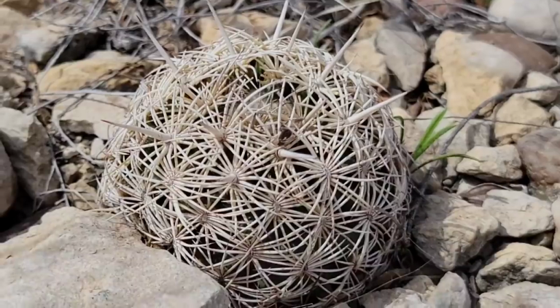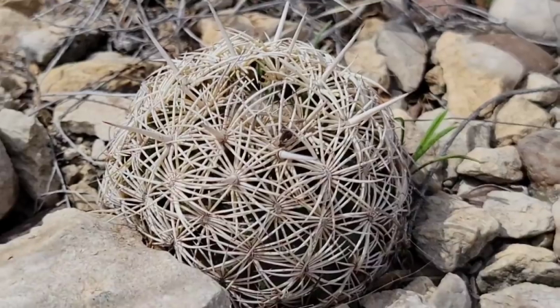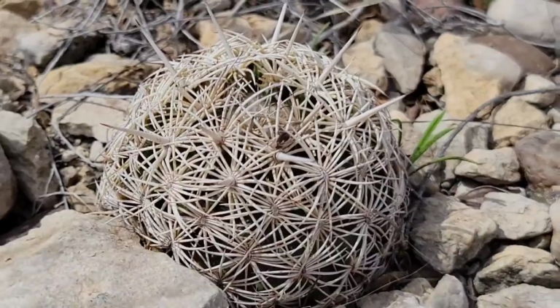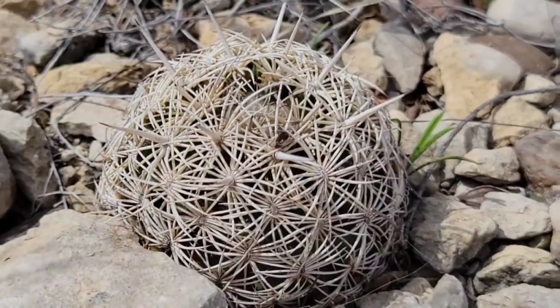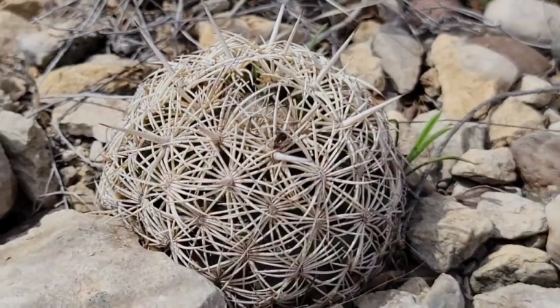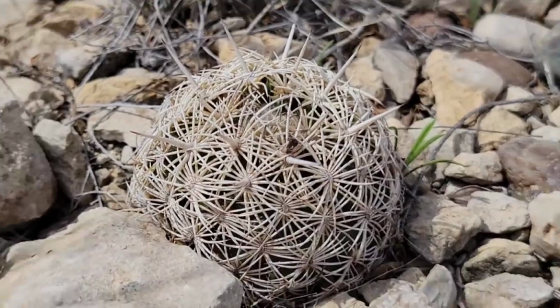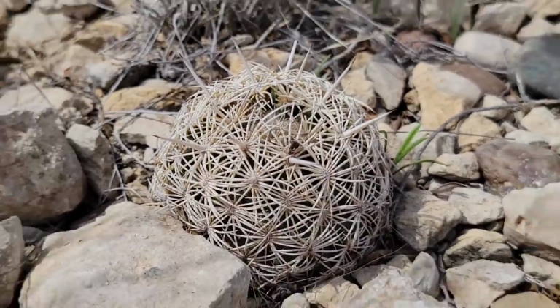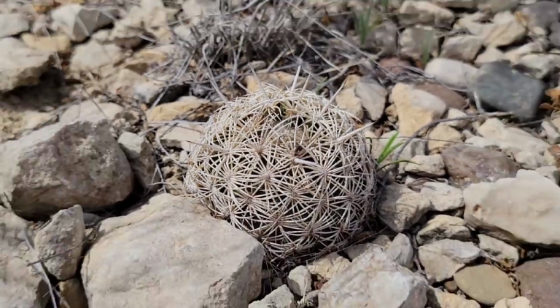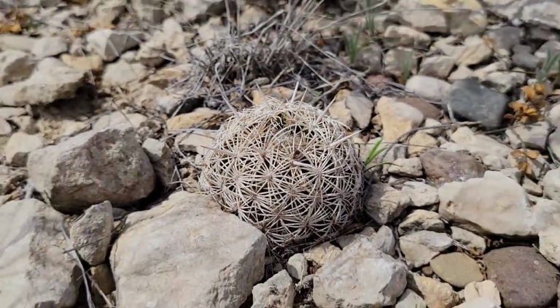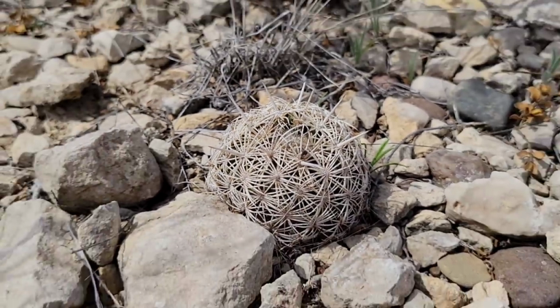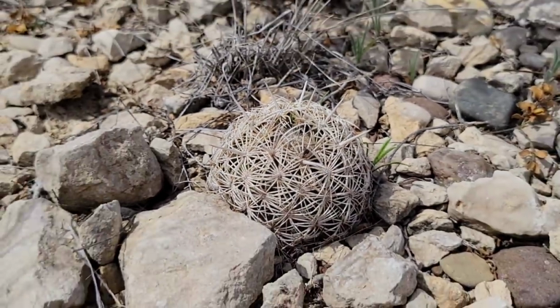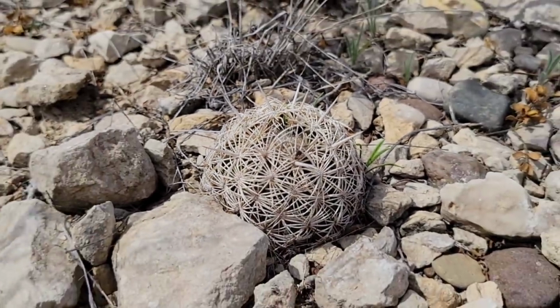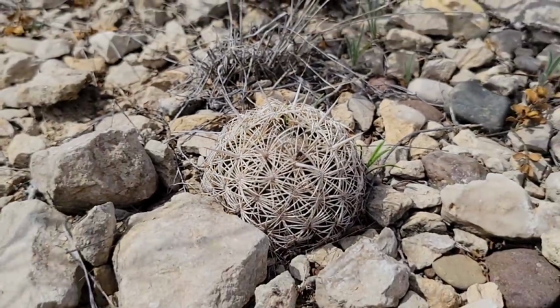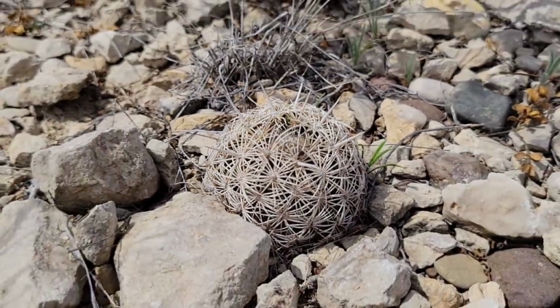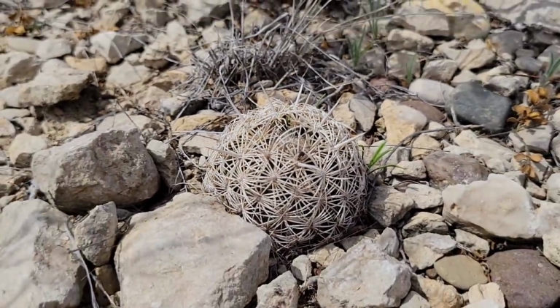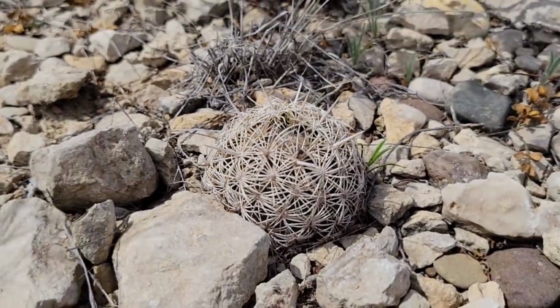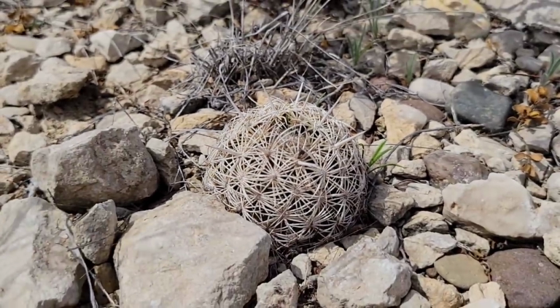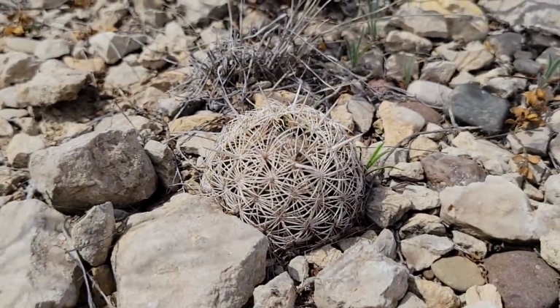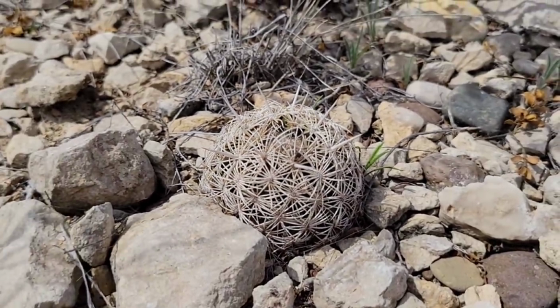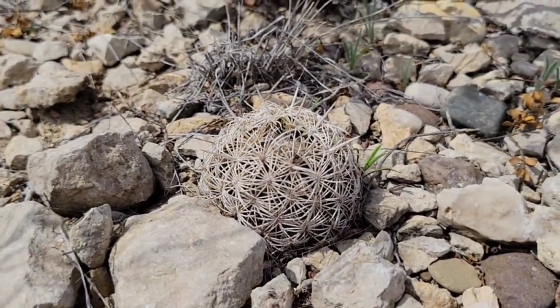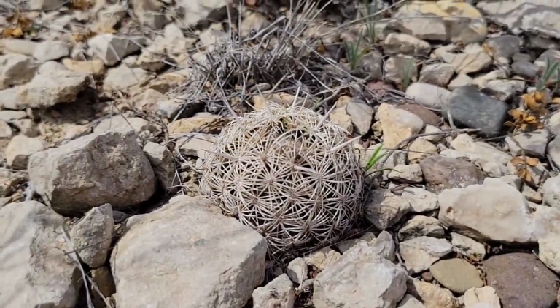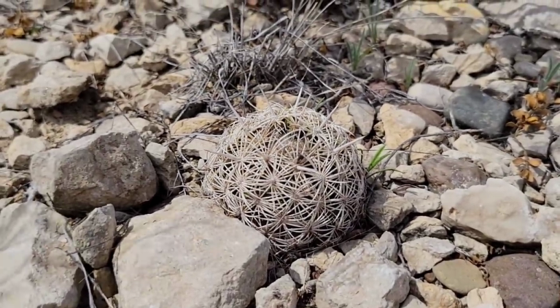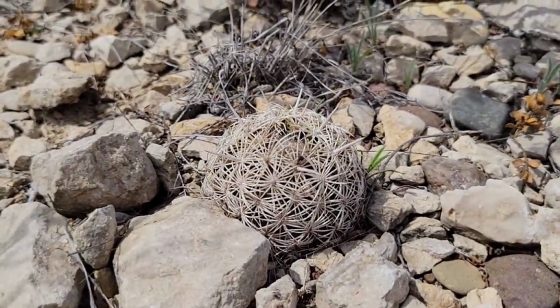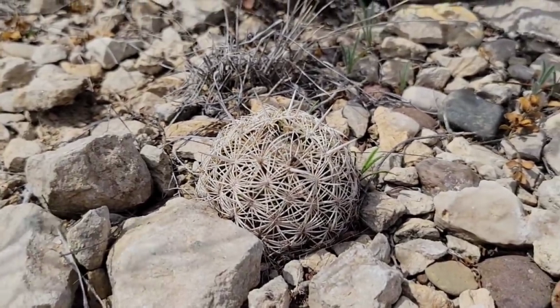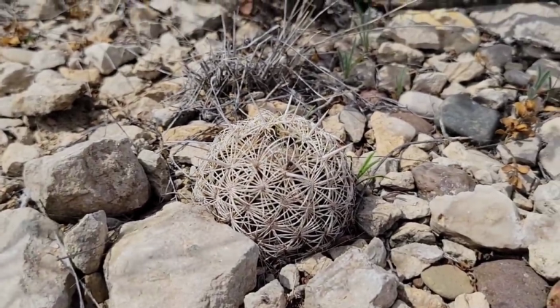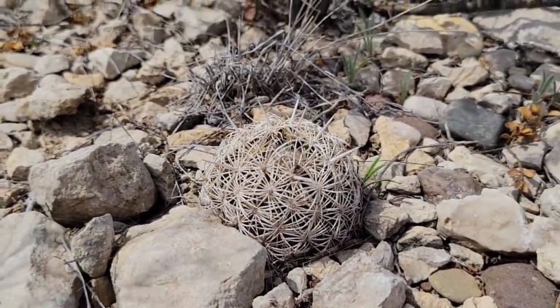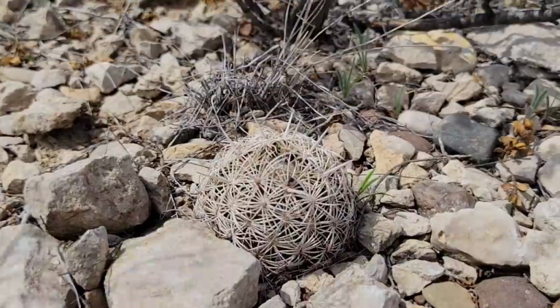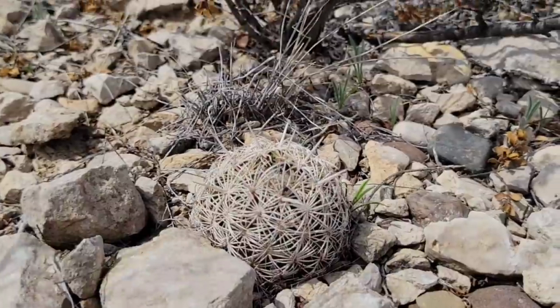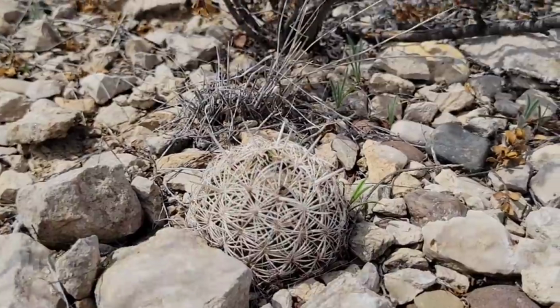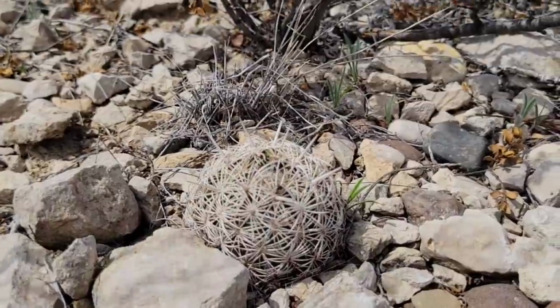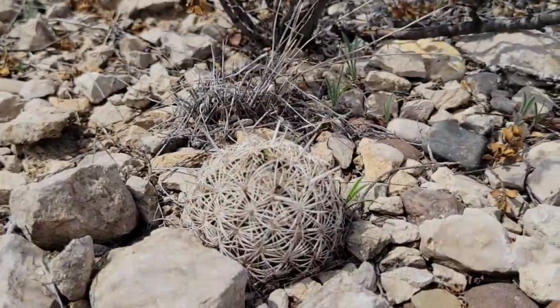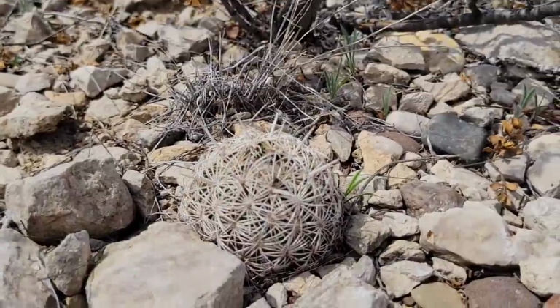Cacti can be really hard to ID. But again we've got the mimicry, we've got the crypsis — excellent camouflage right there.